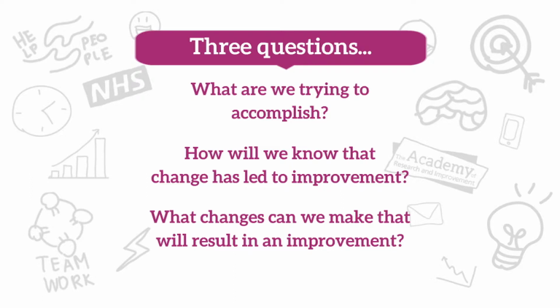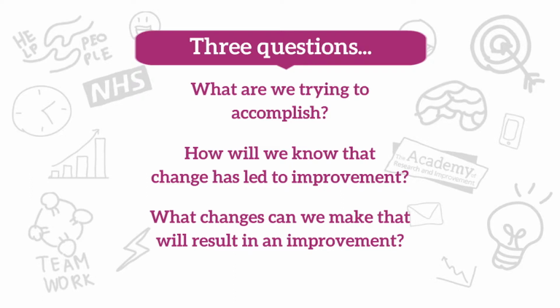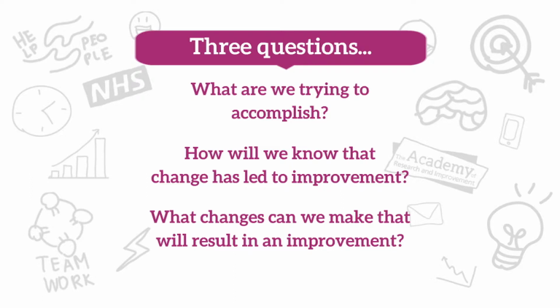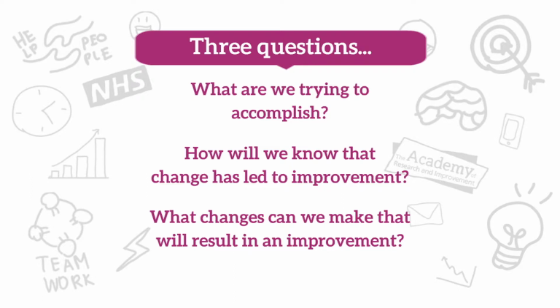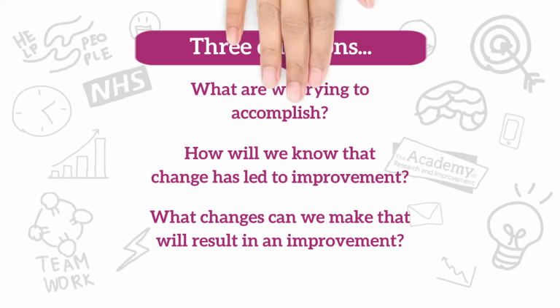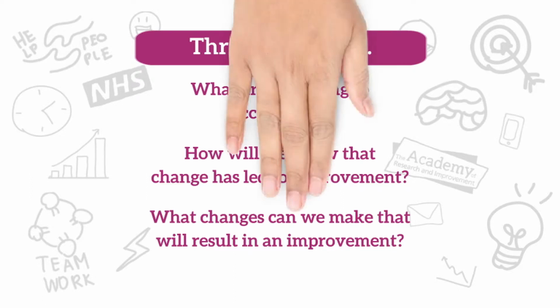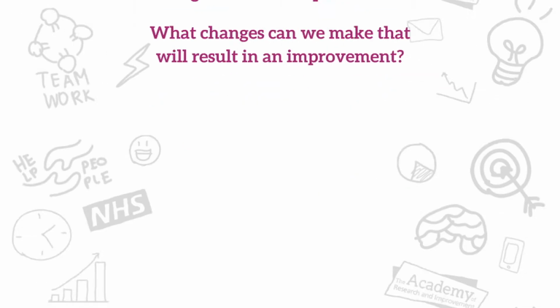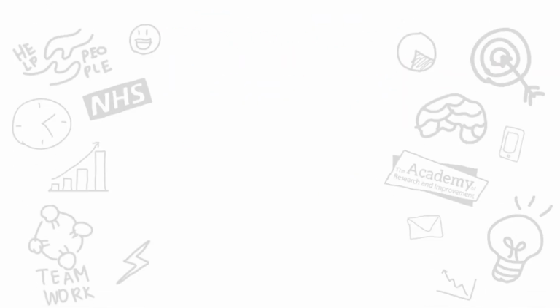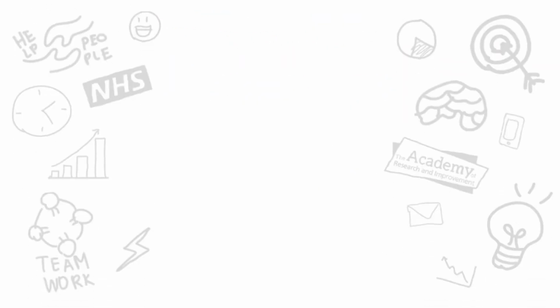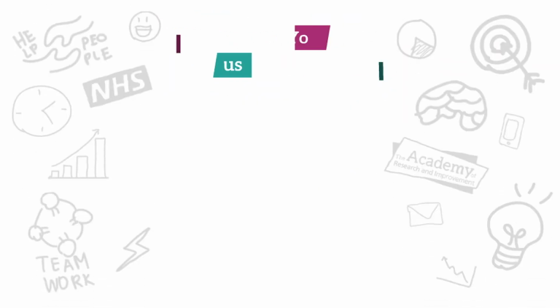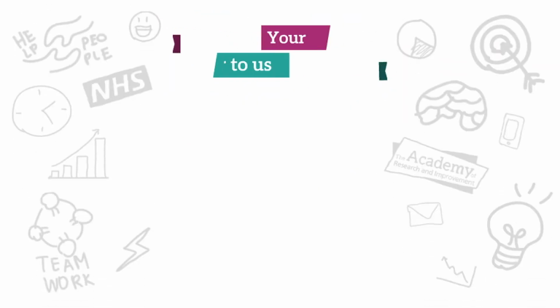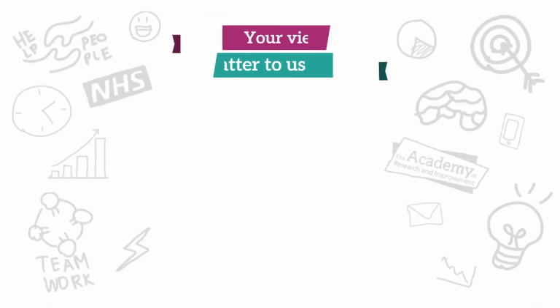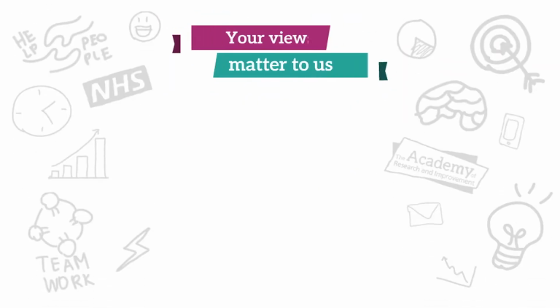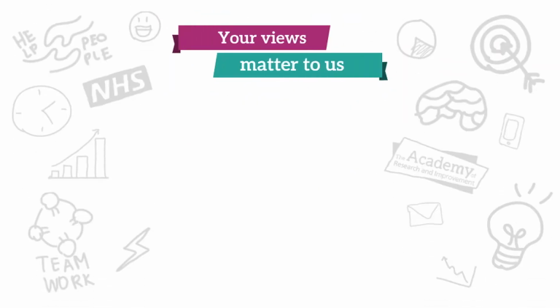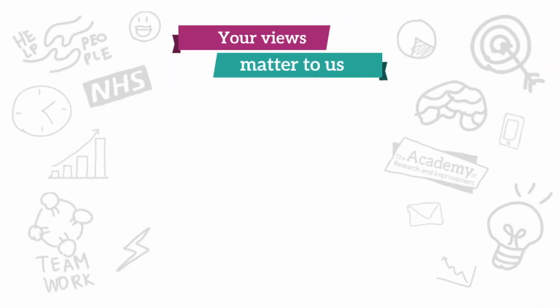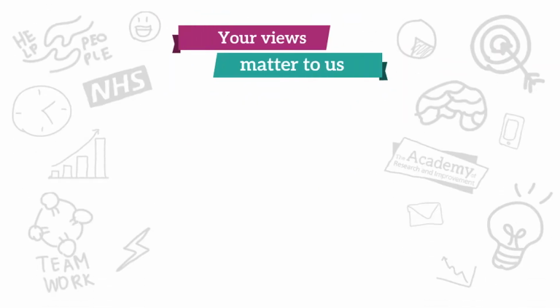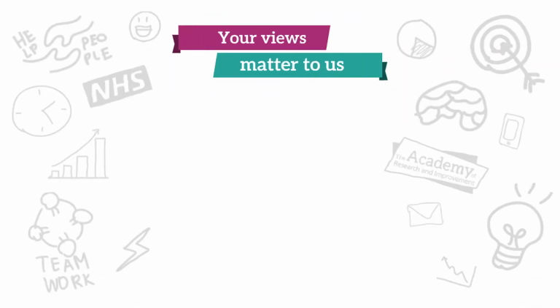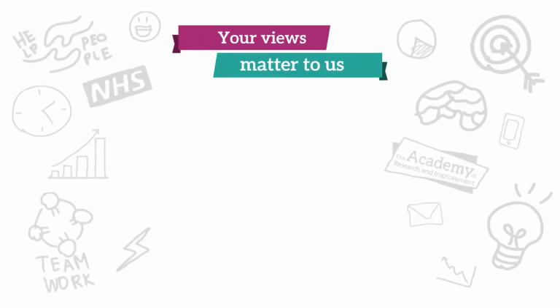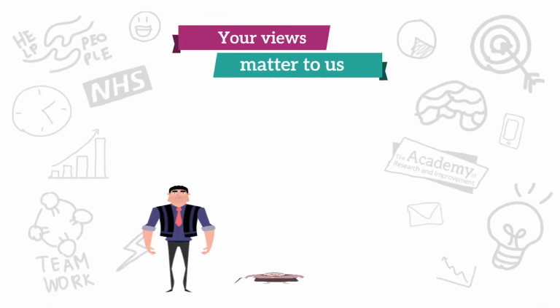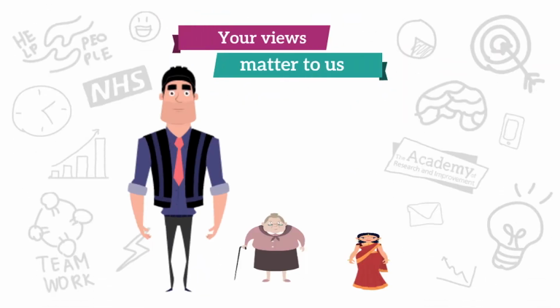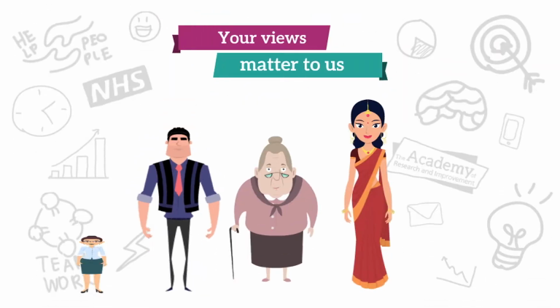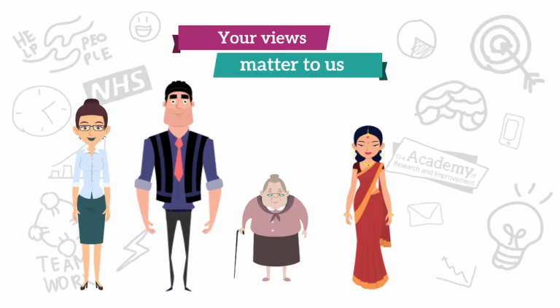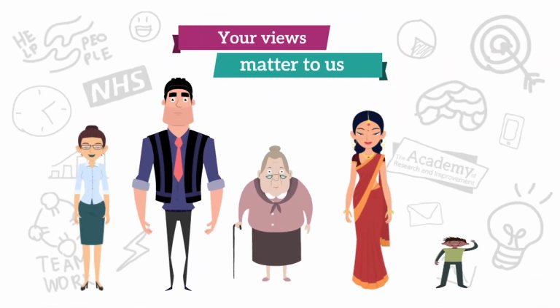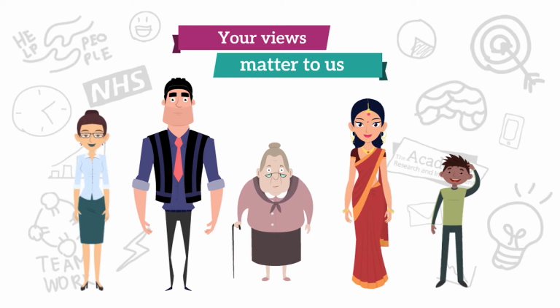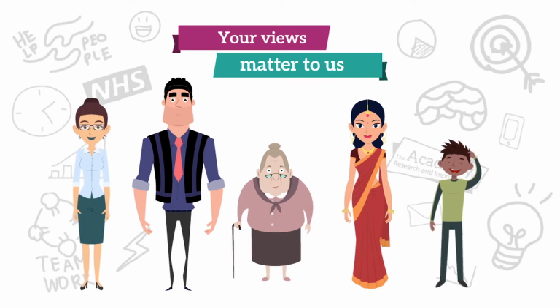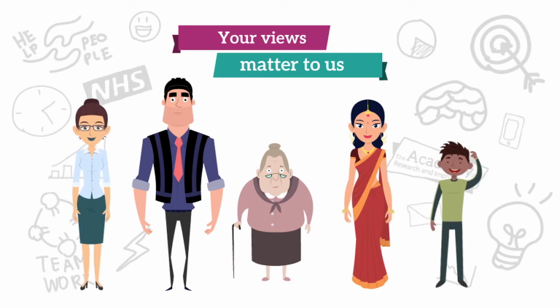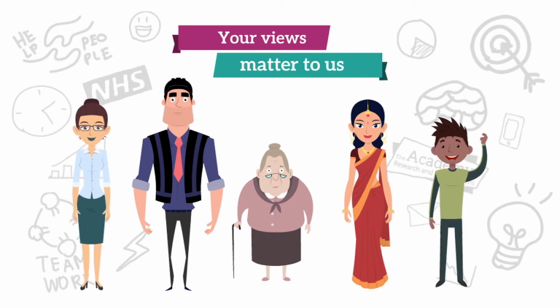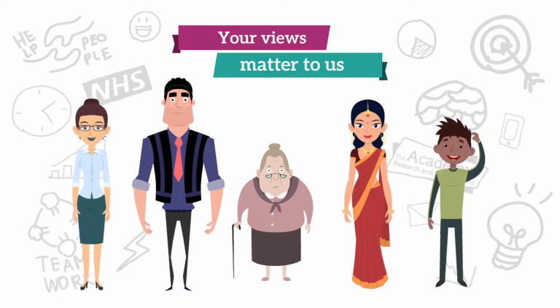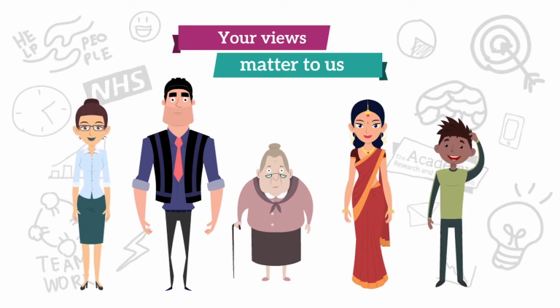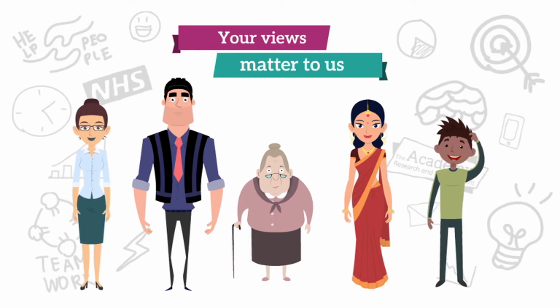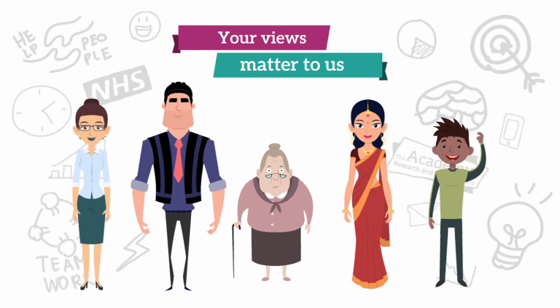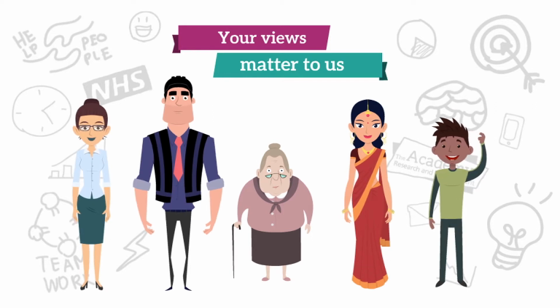We make sure that we are including the views and contribution of those that use our services in all of these questions.